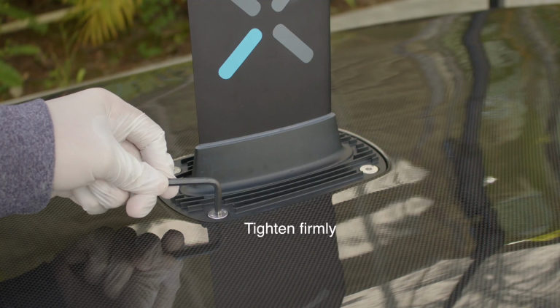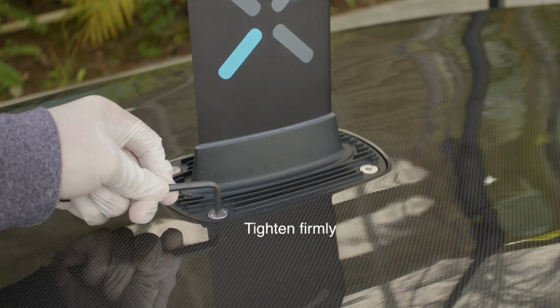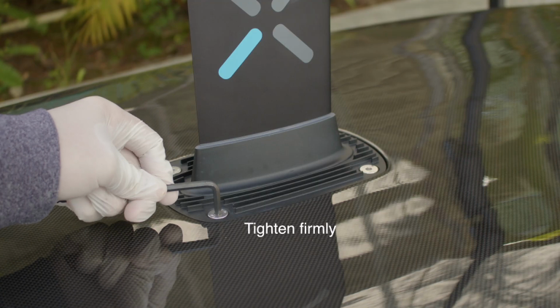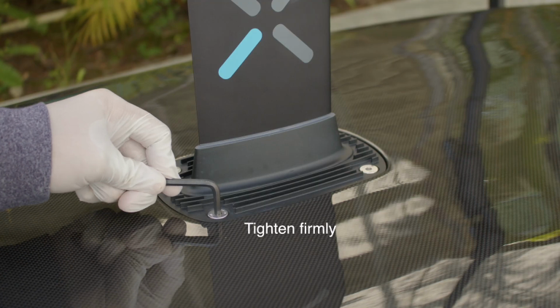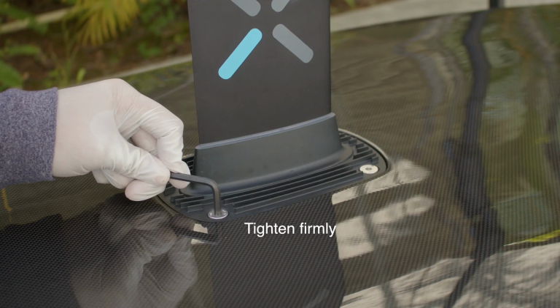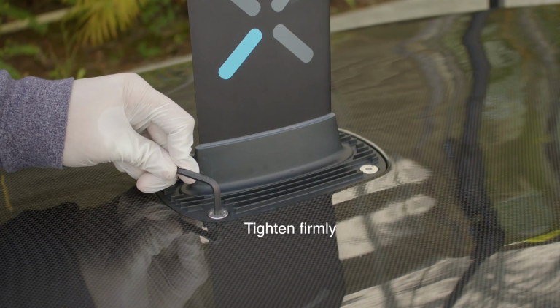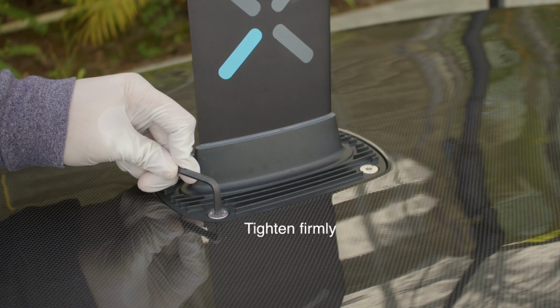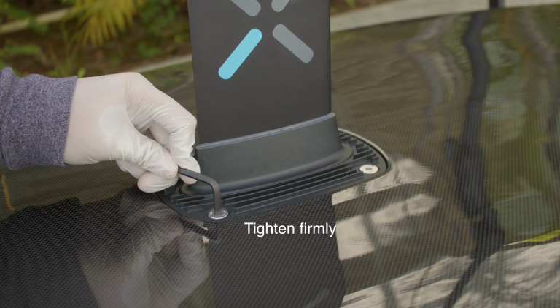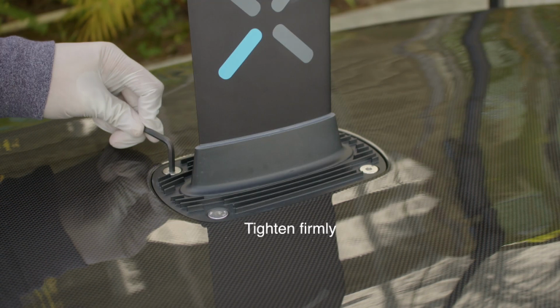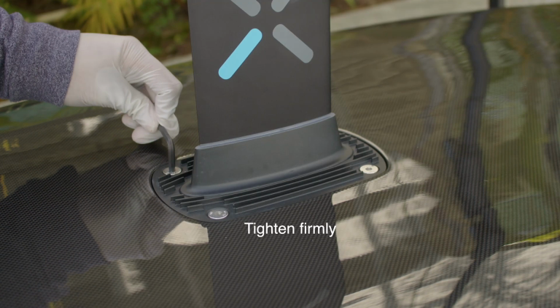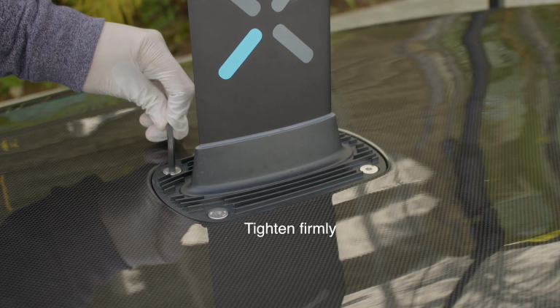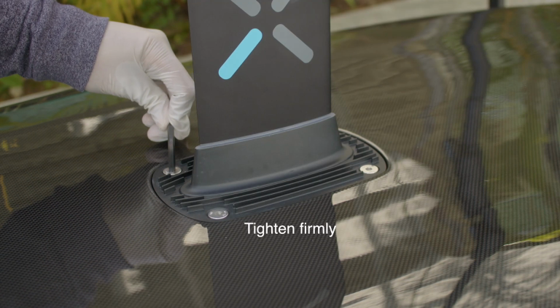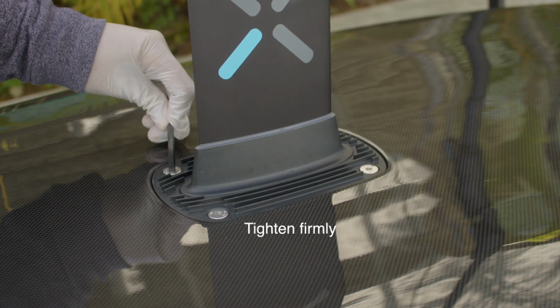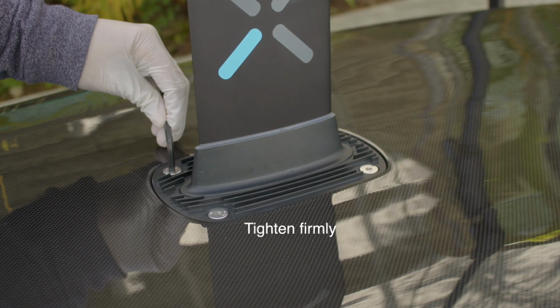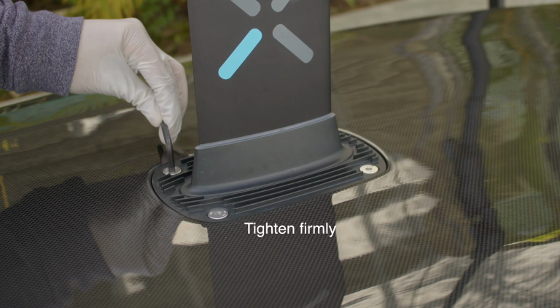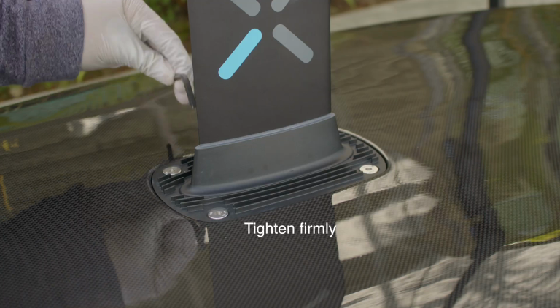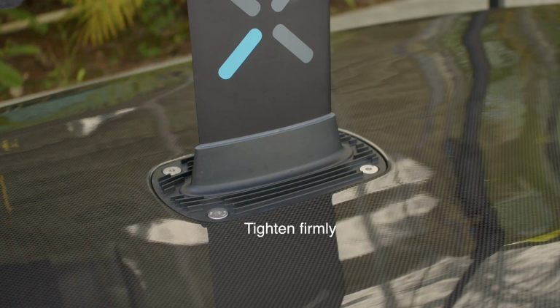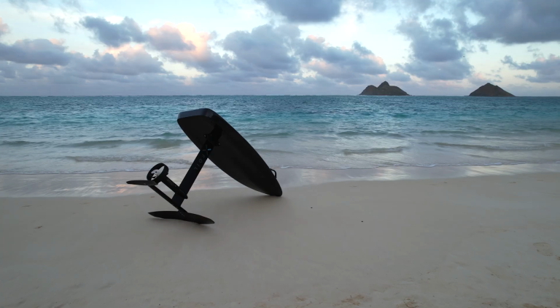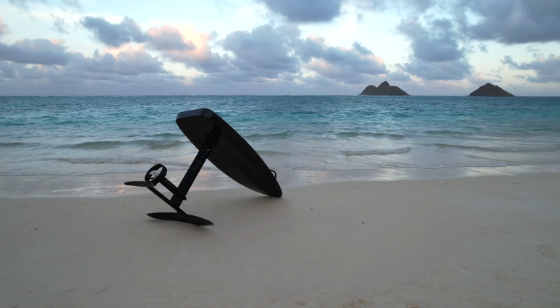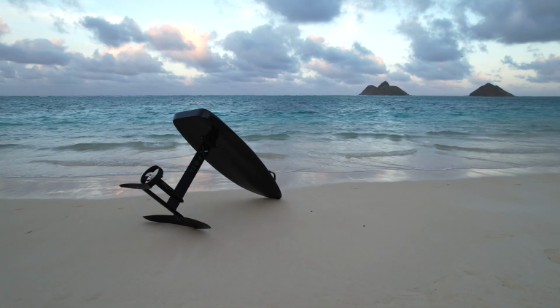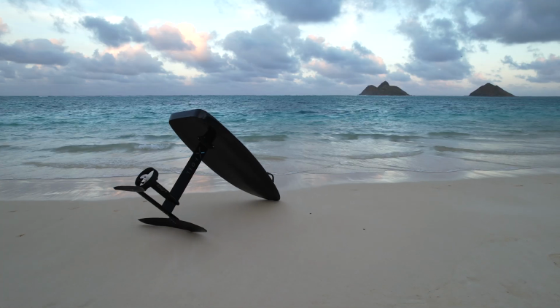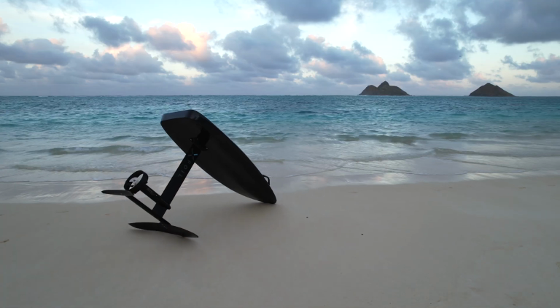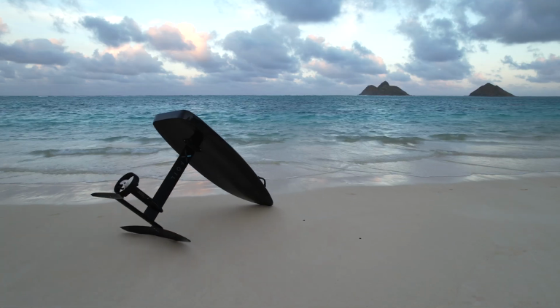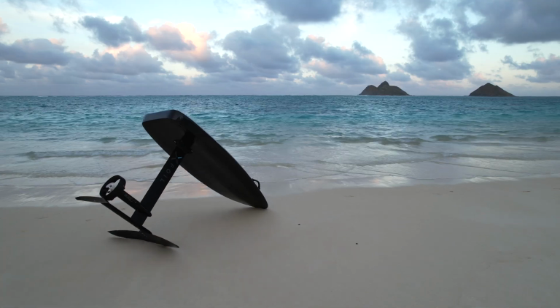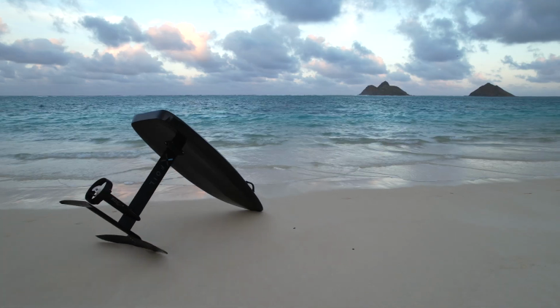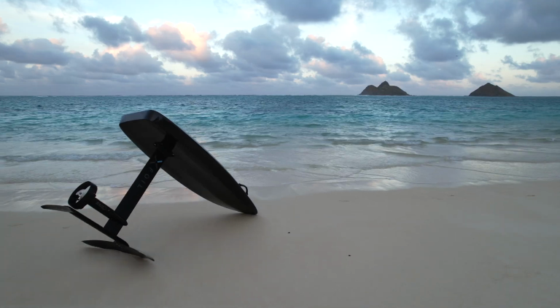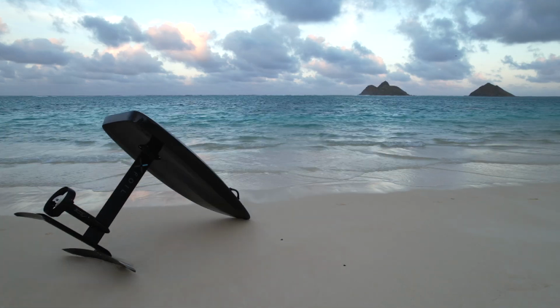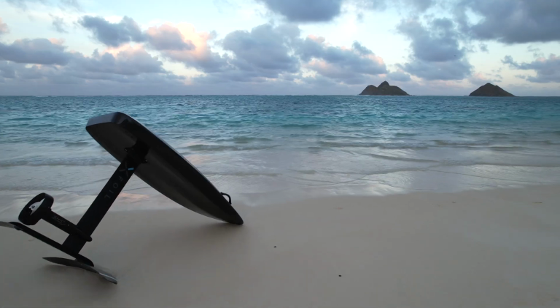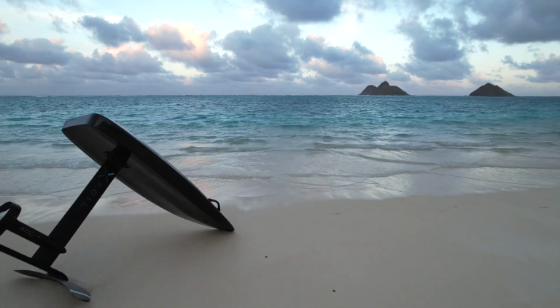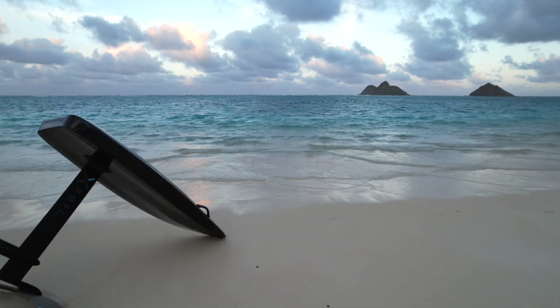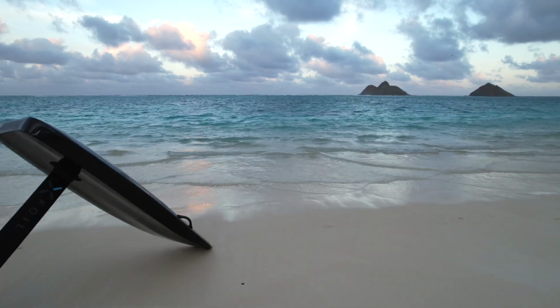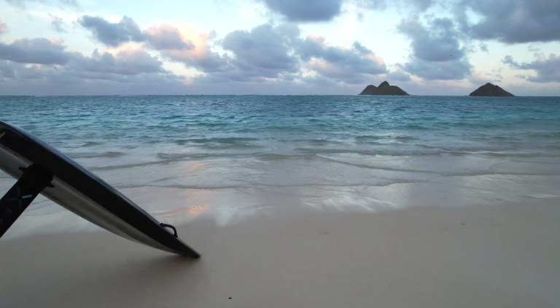Tighten firmly. You're all set. X-Foil is now fully configured to start riding.